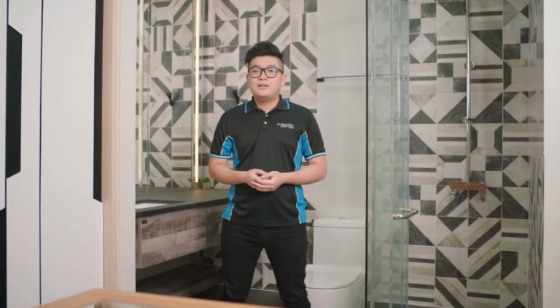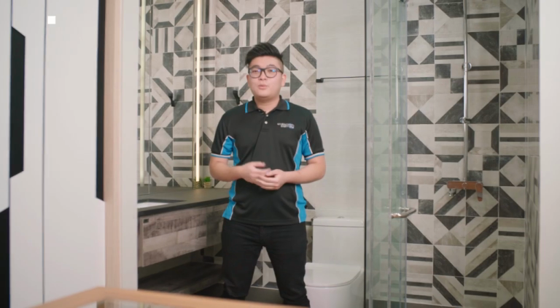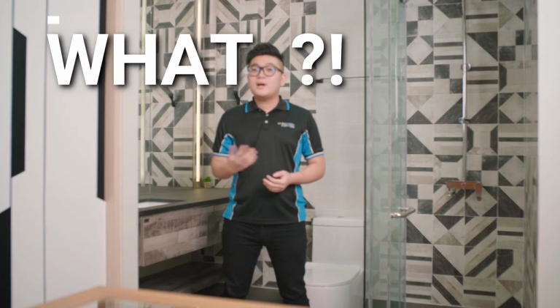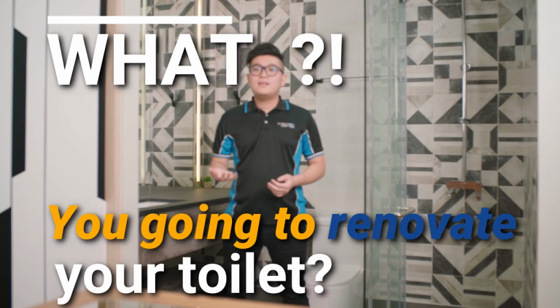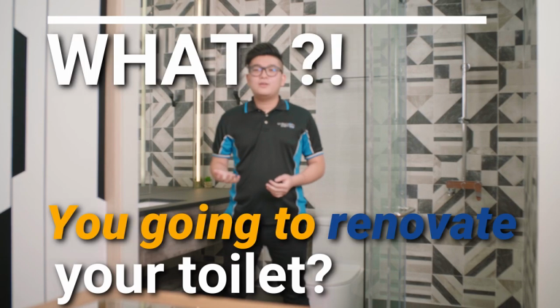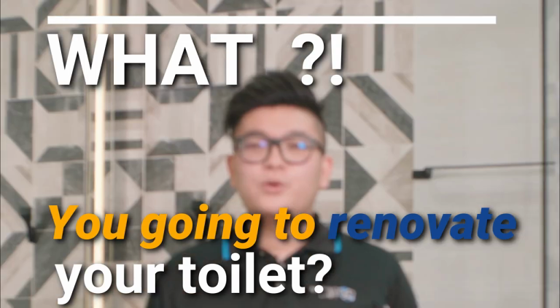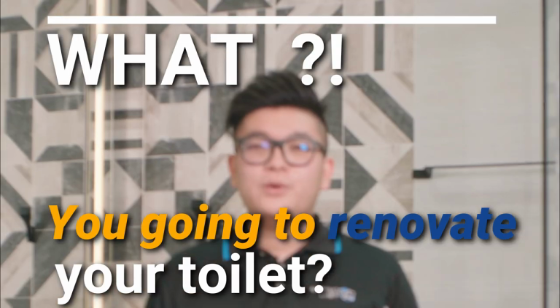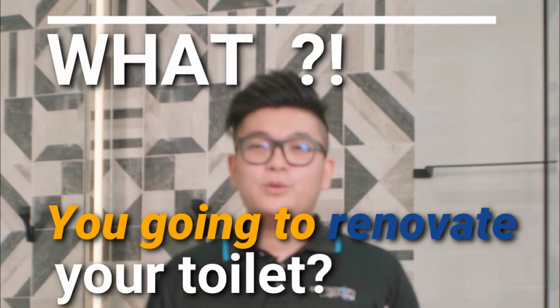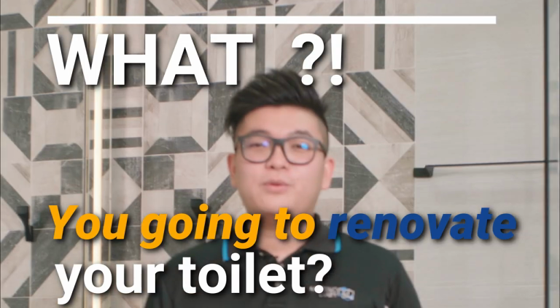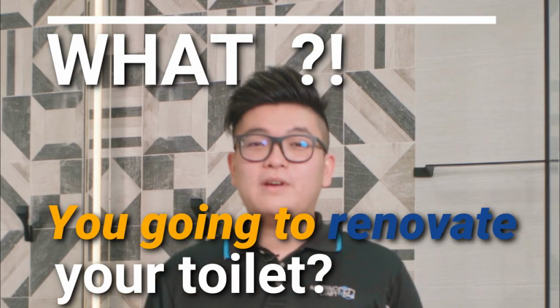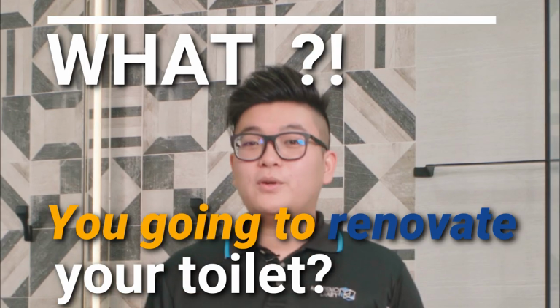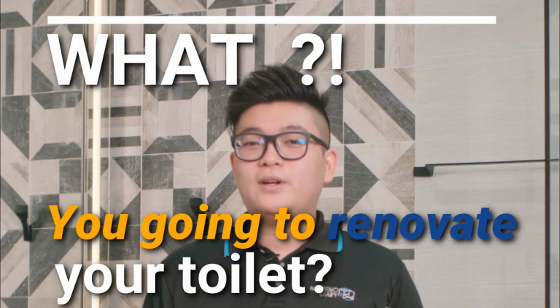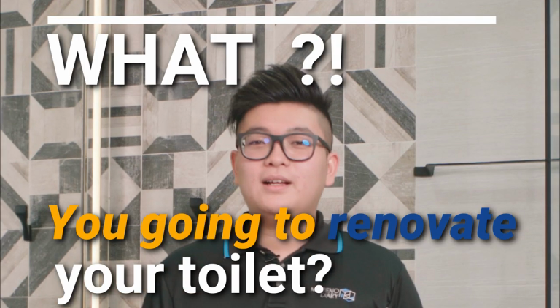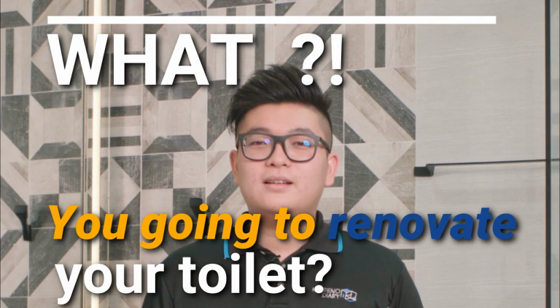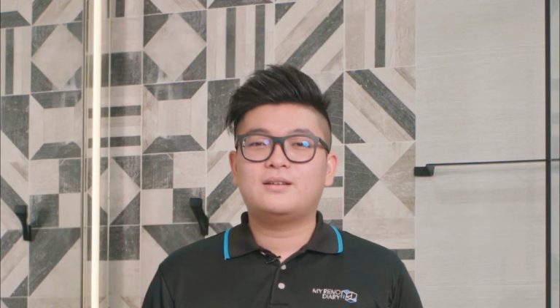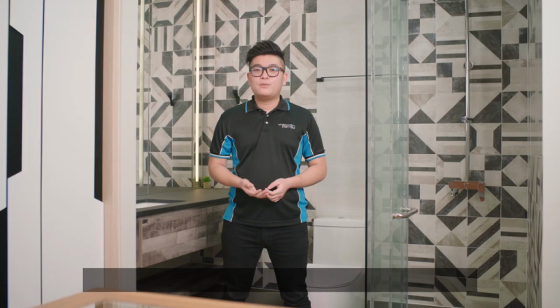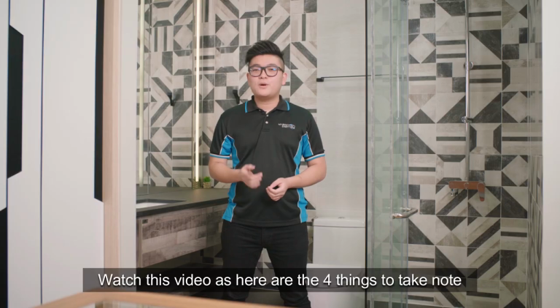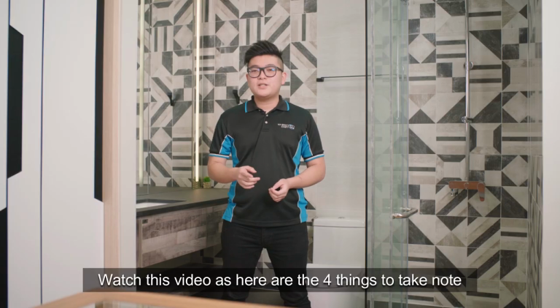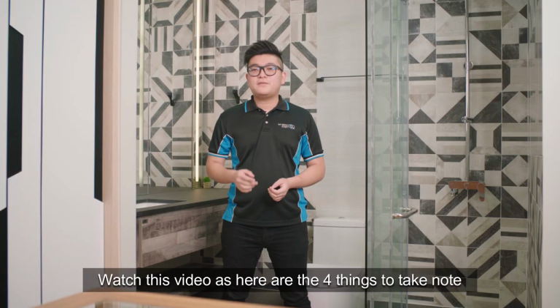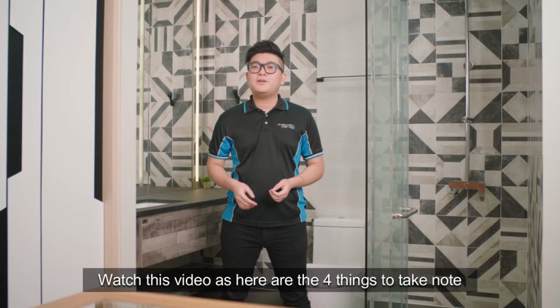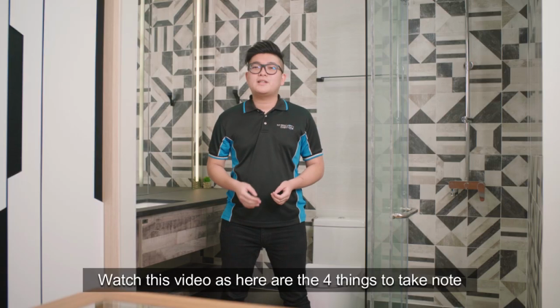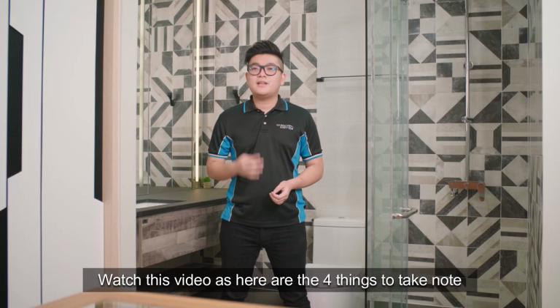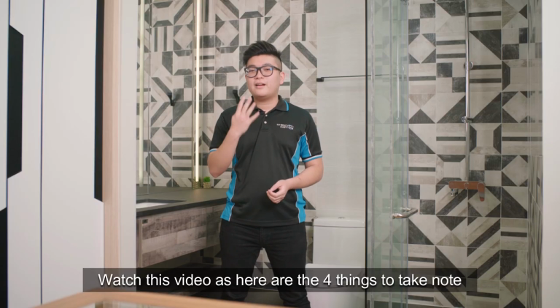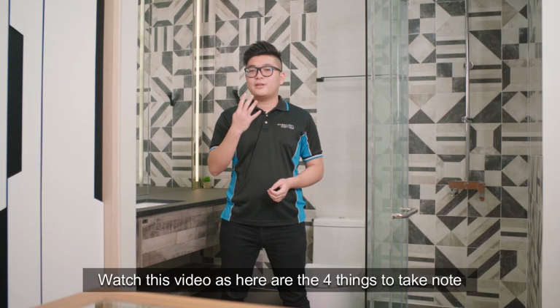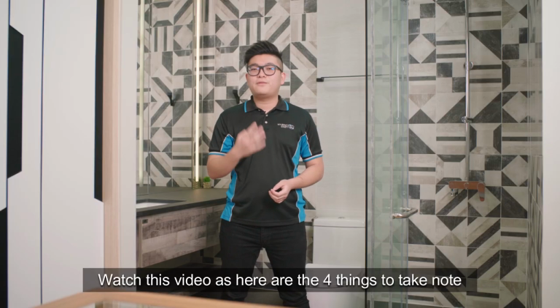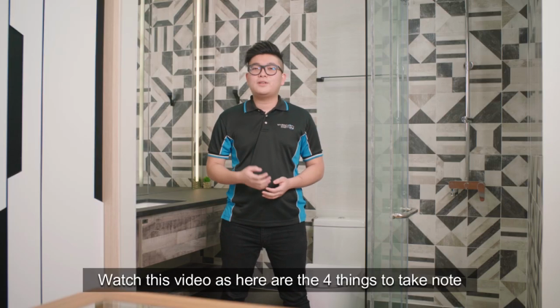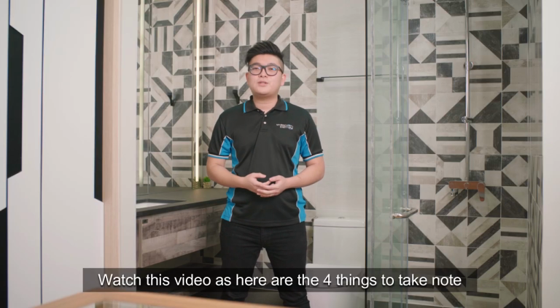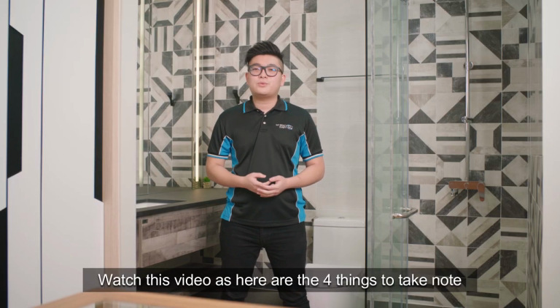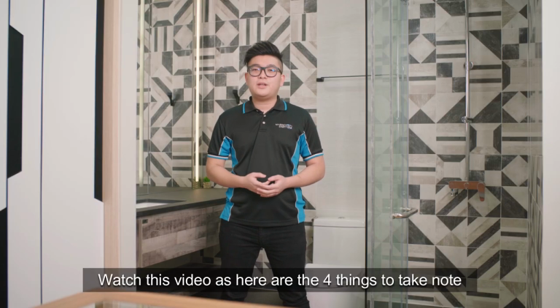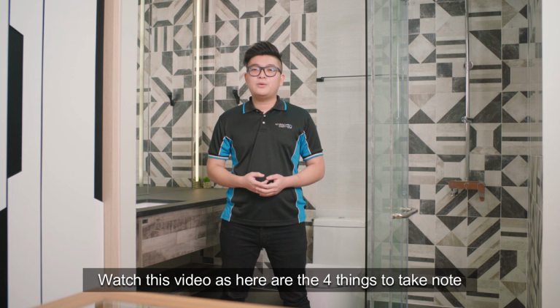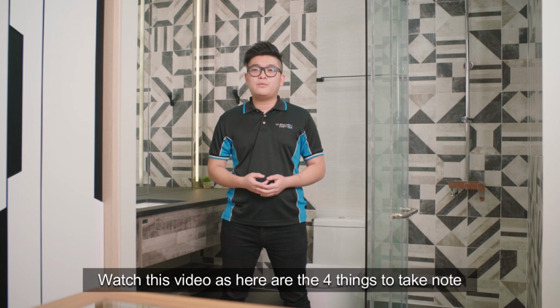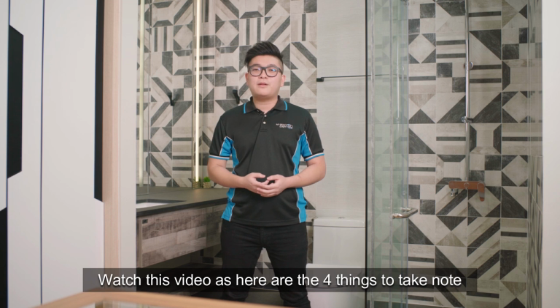Want to revamp your toilet? Watch this video, as here are the four things to take note when renovating your resale toilet.